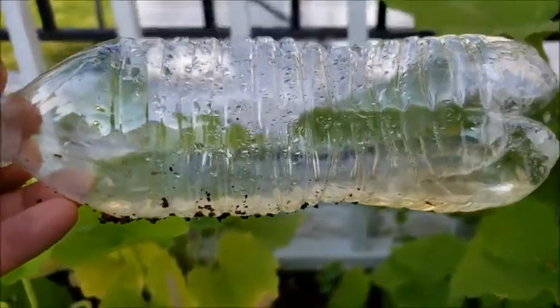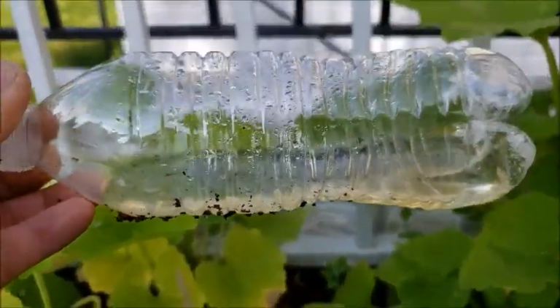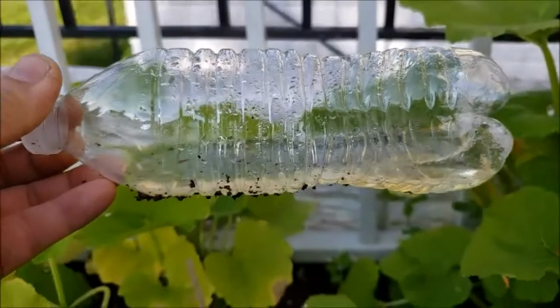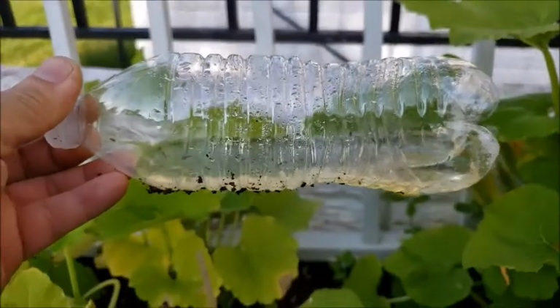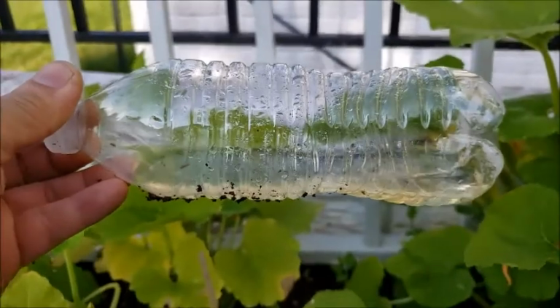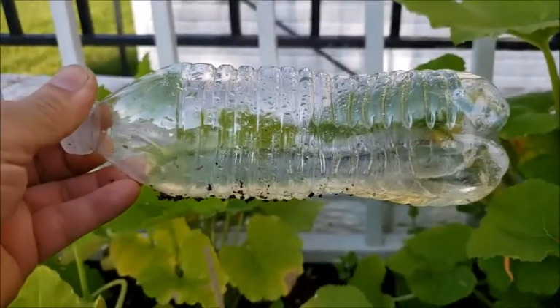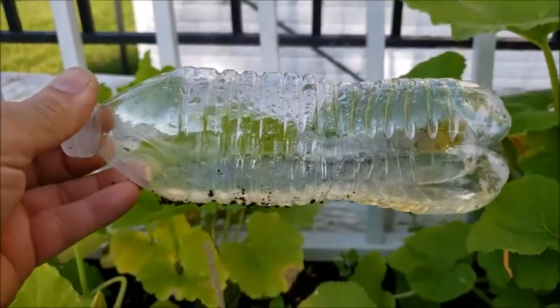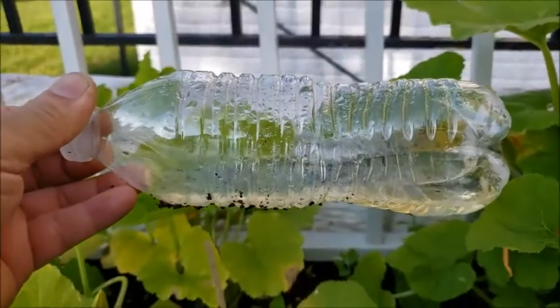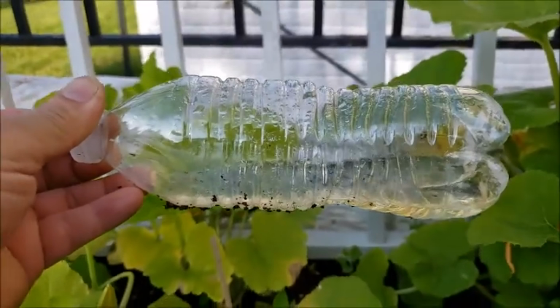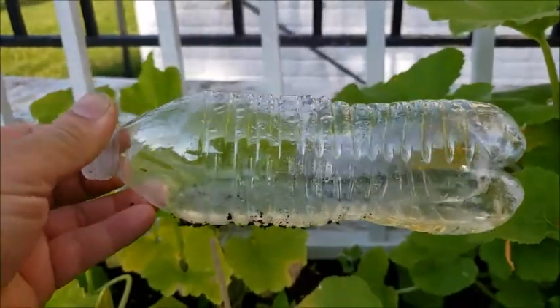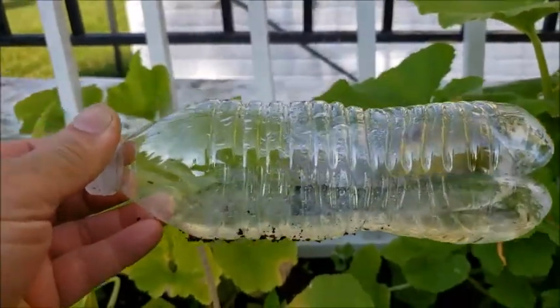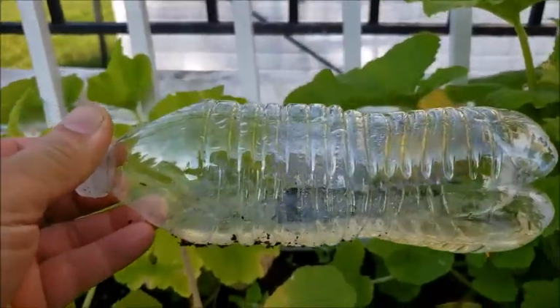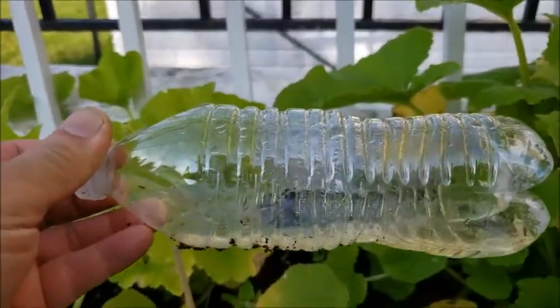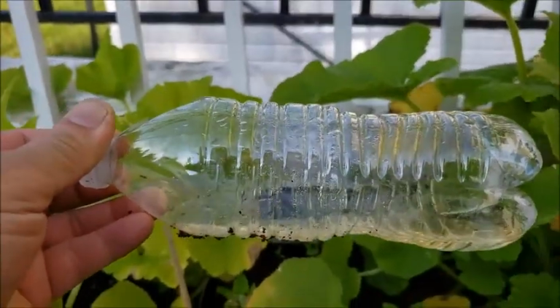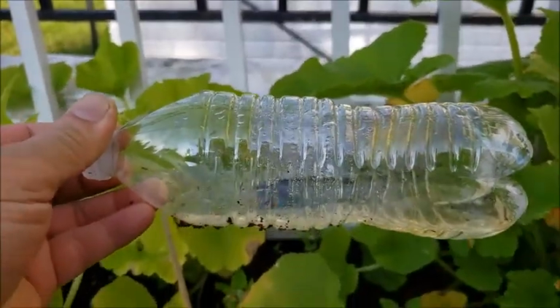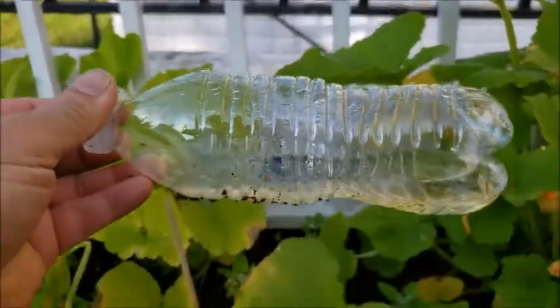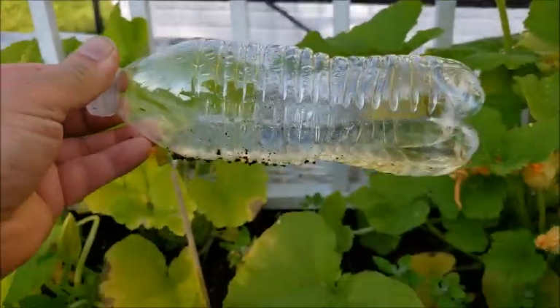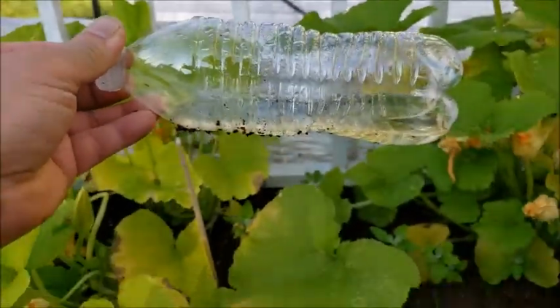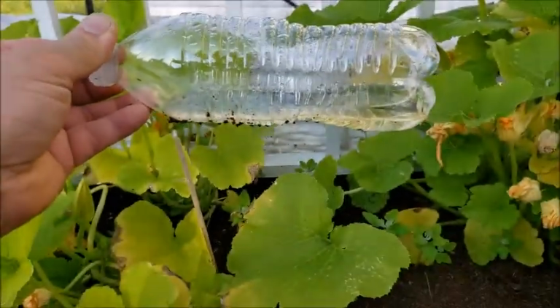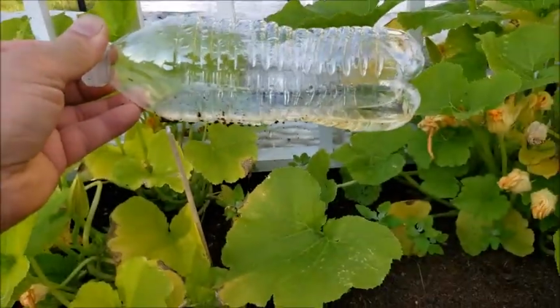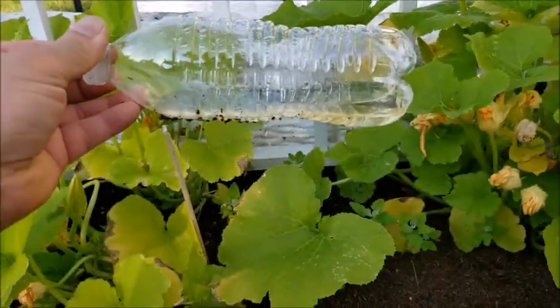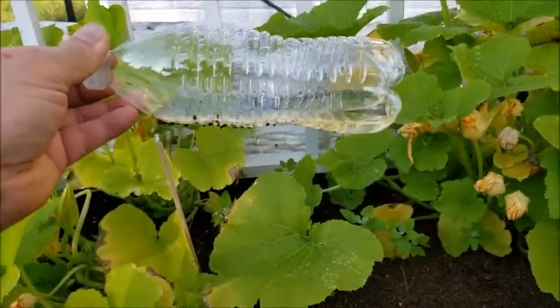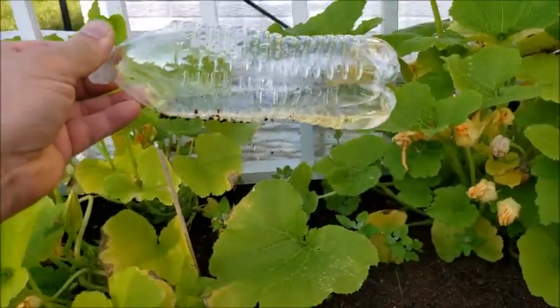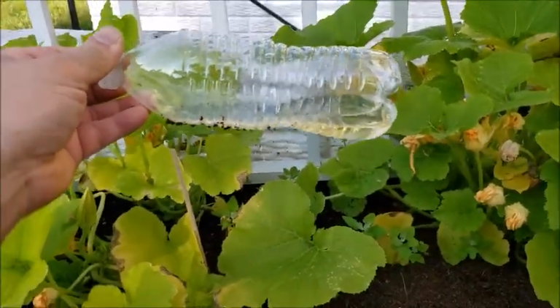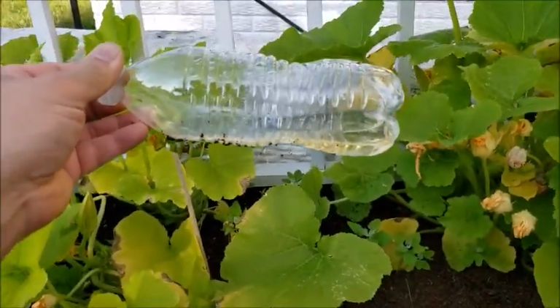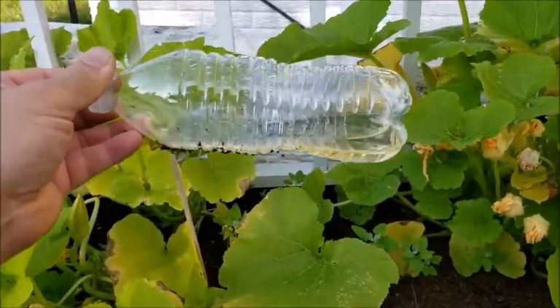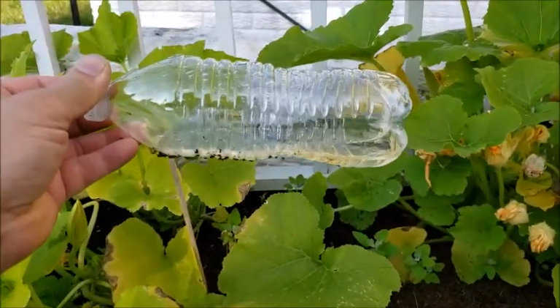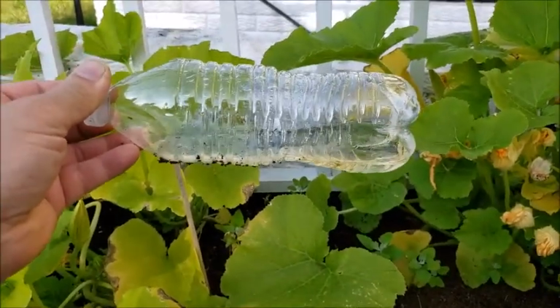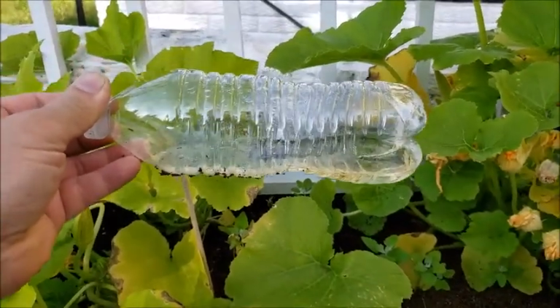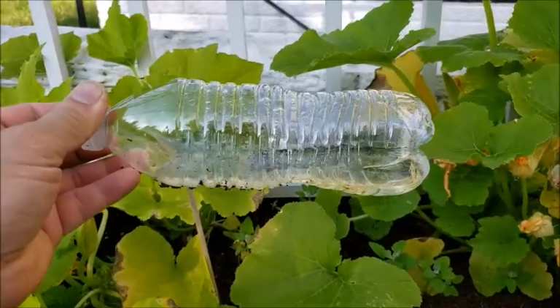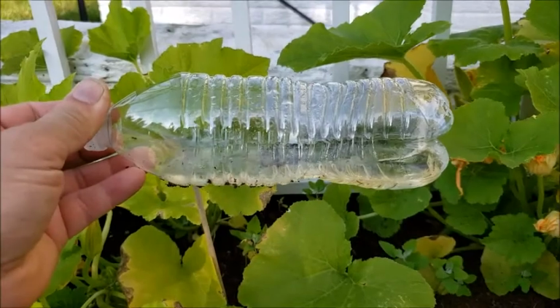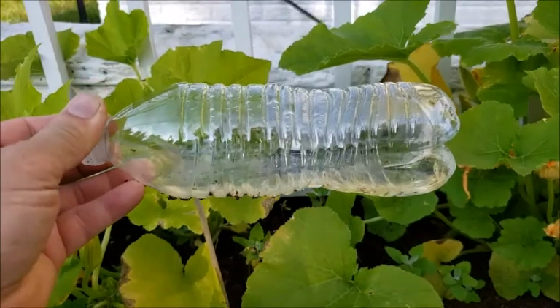This one doesn't have that much — I guess this garden mat doesn't have too many entering this one.